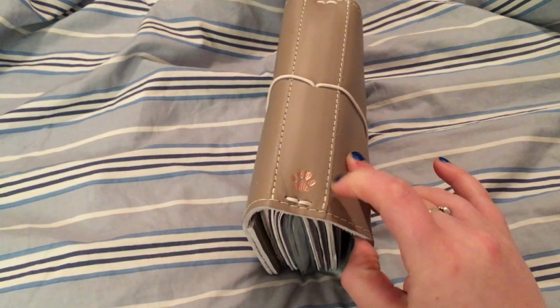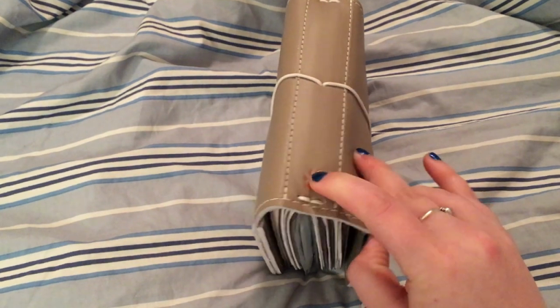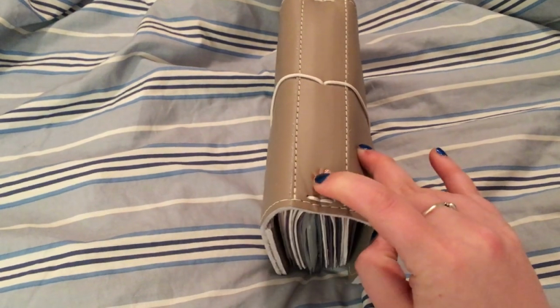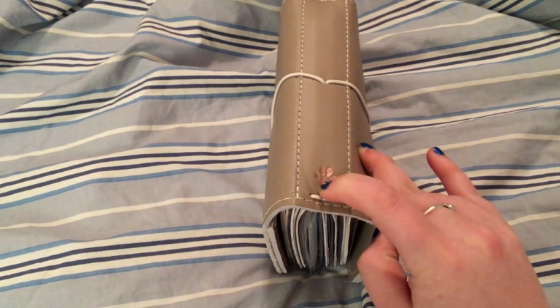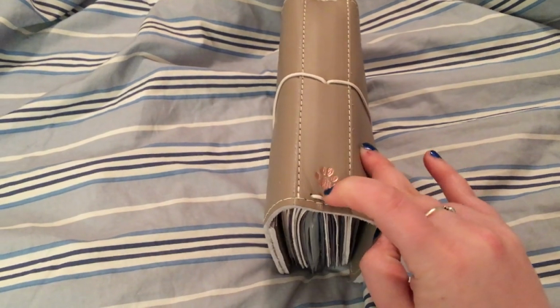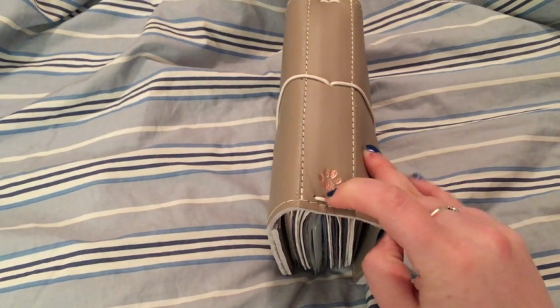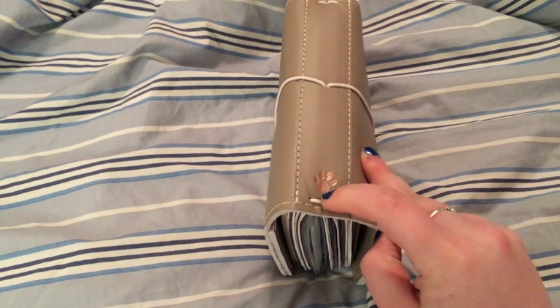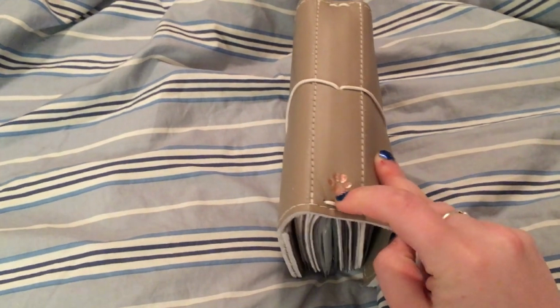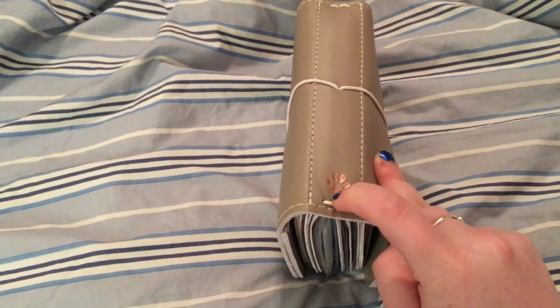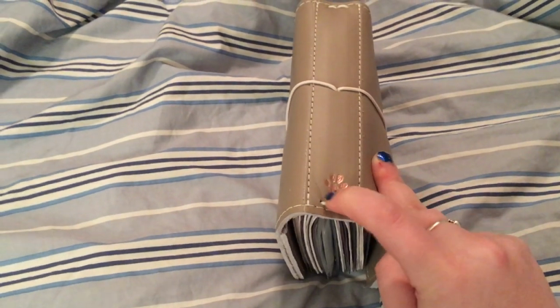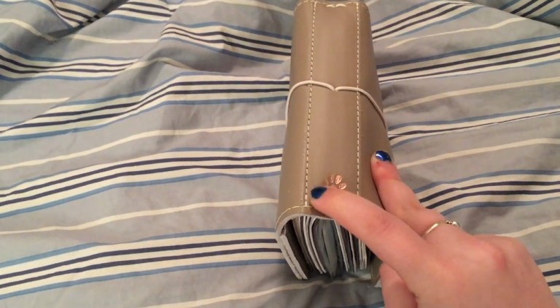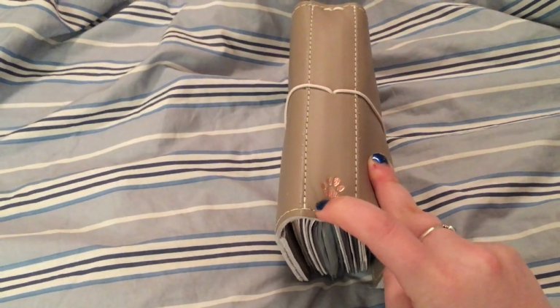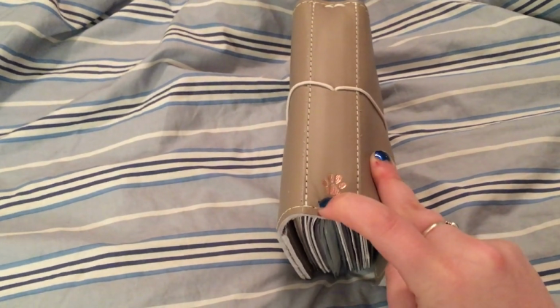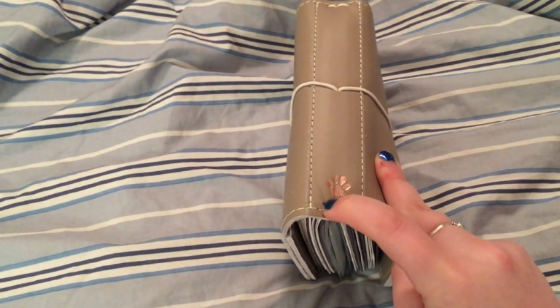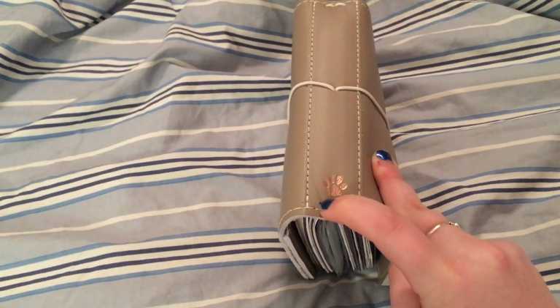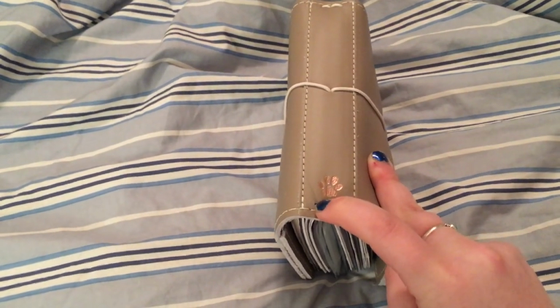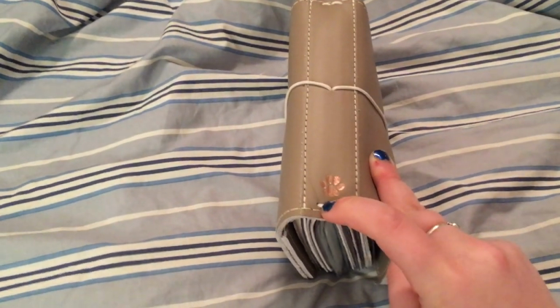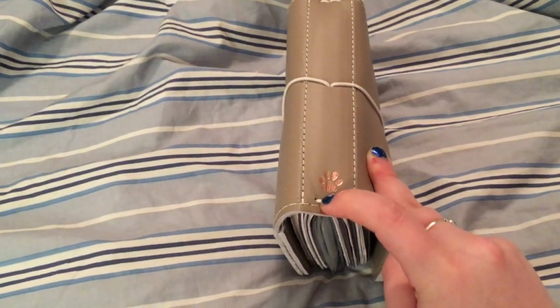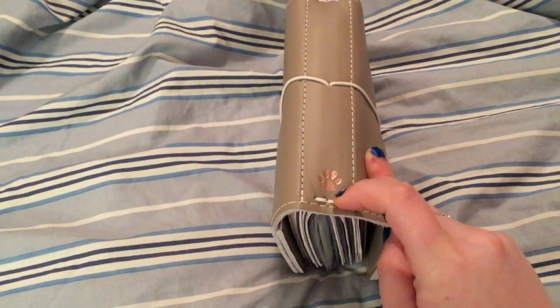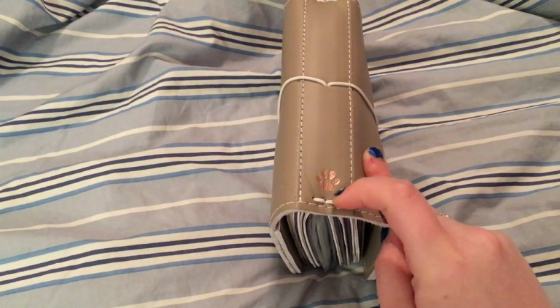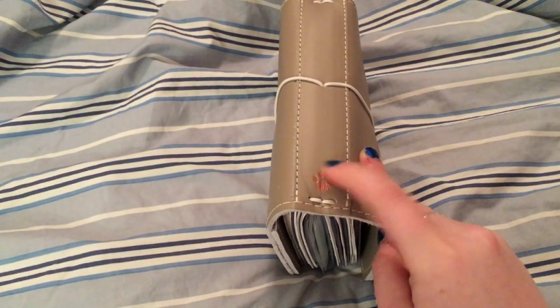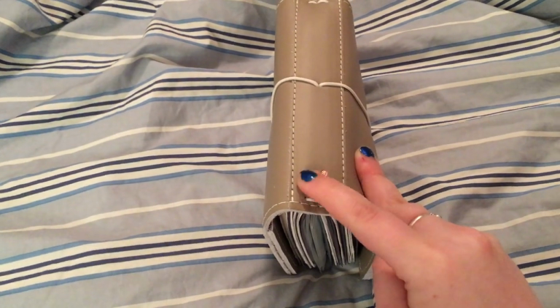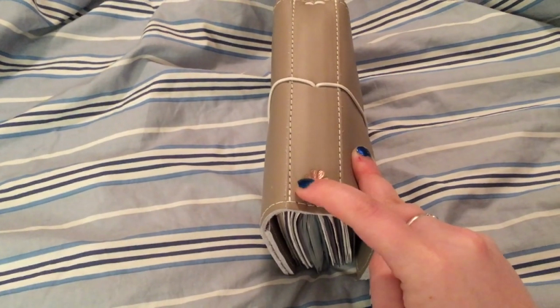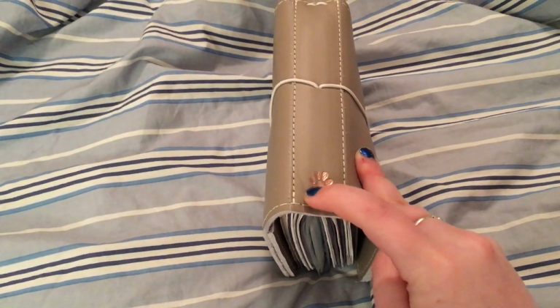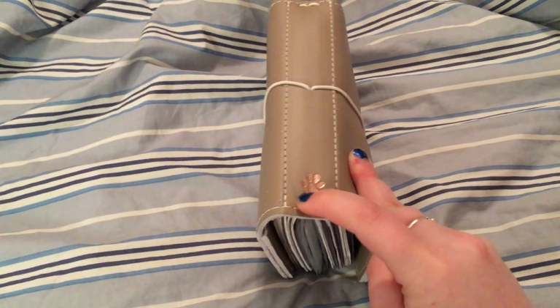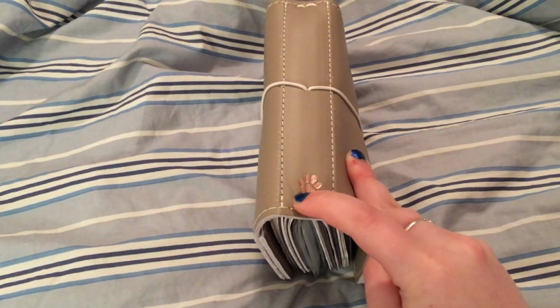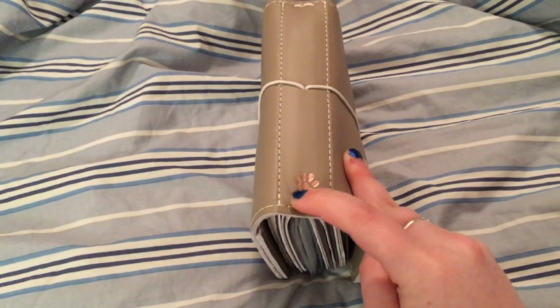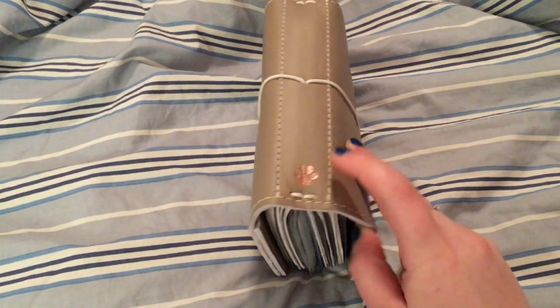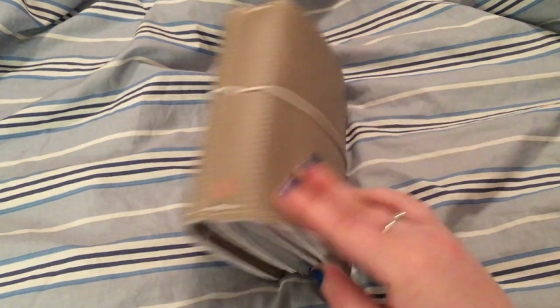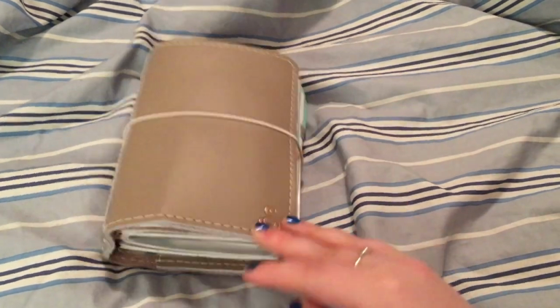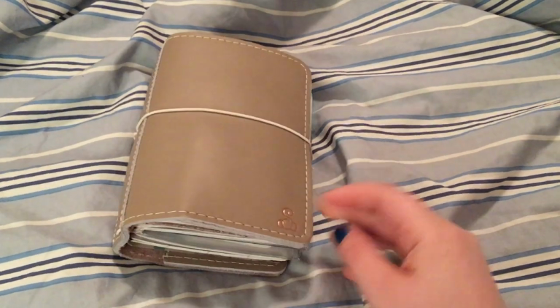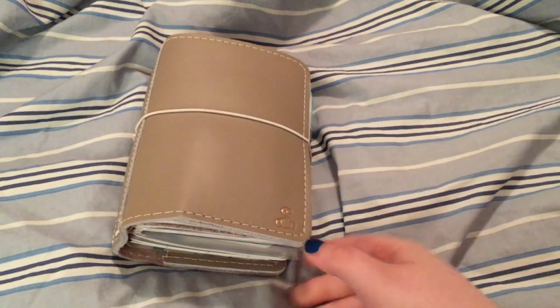Even though he's a cat, I got the dog paw print because I thought it was cuter.